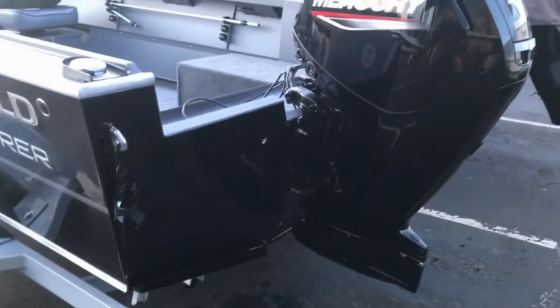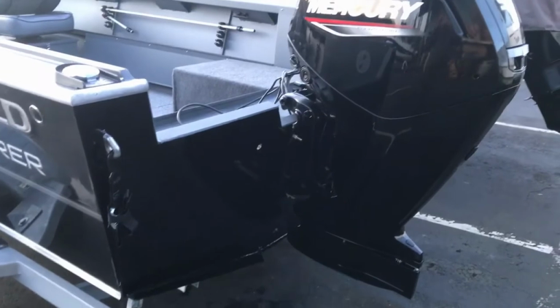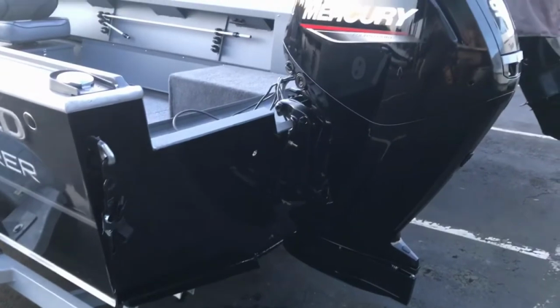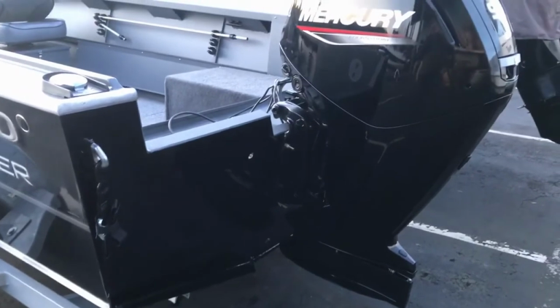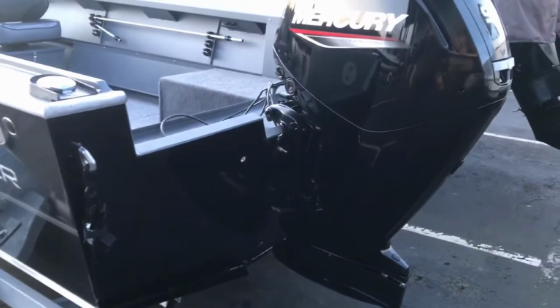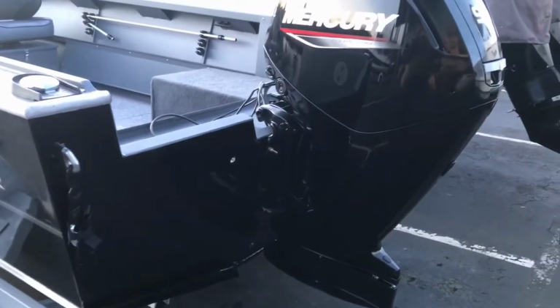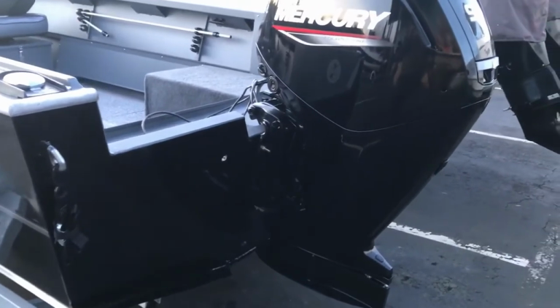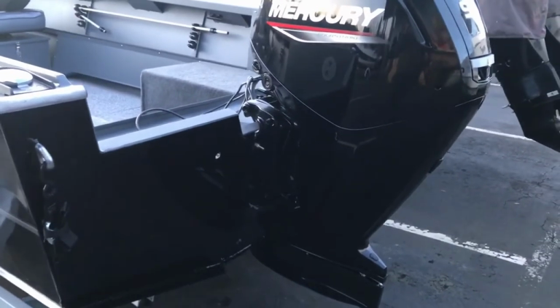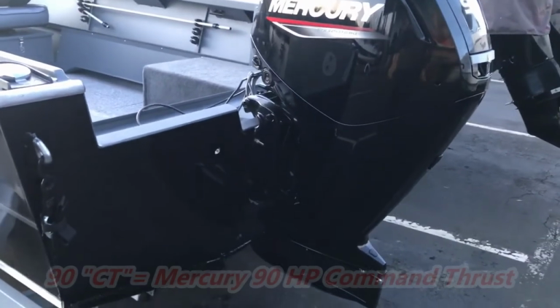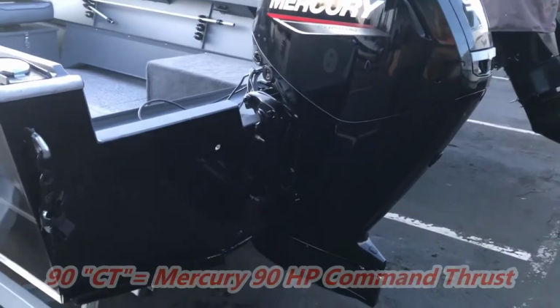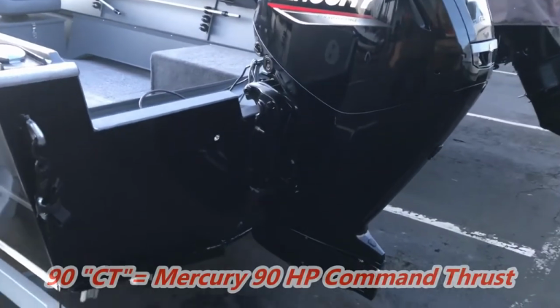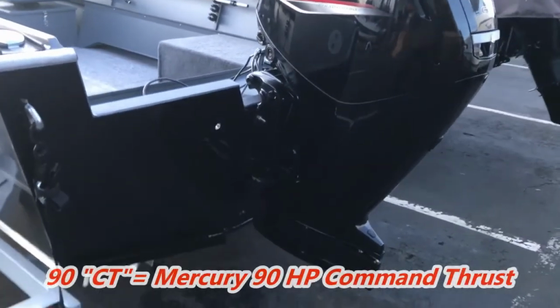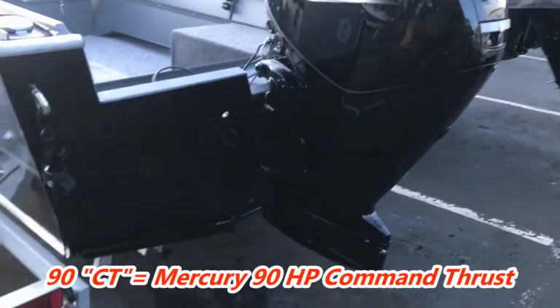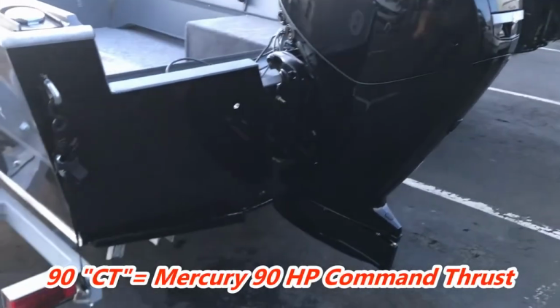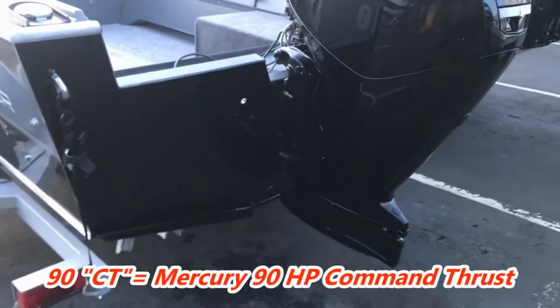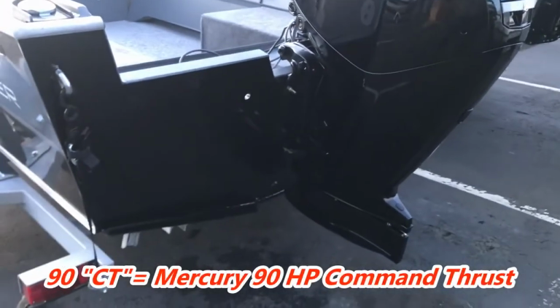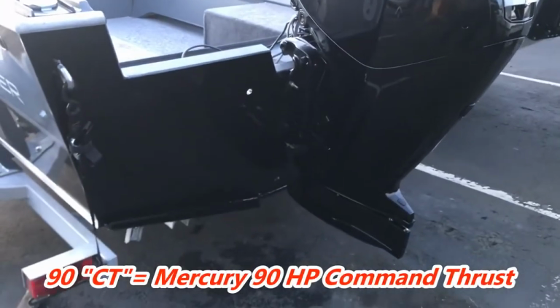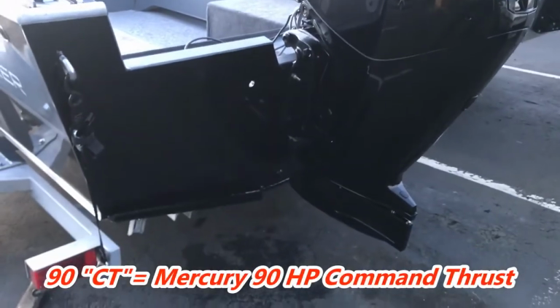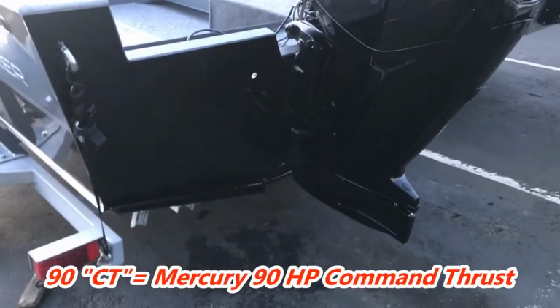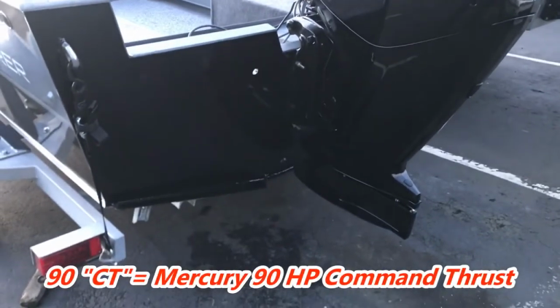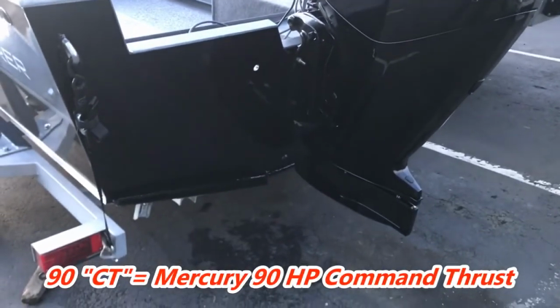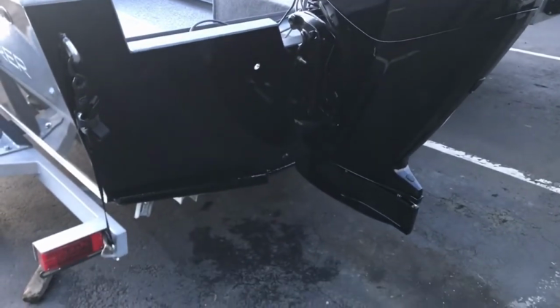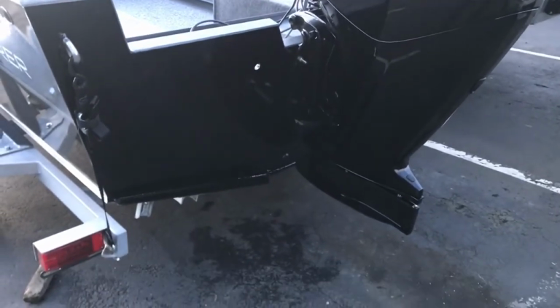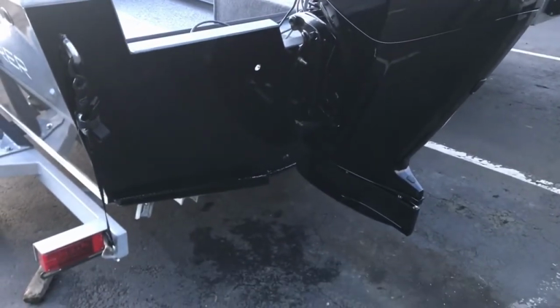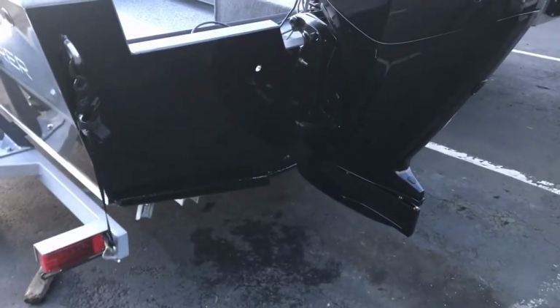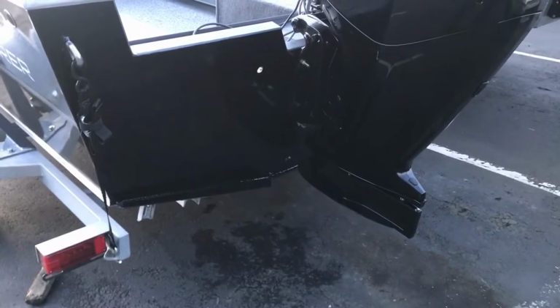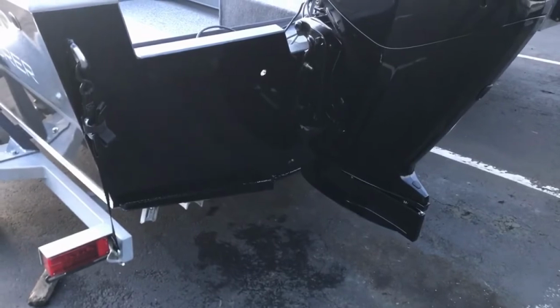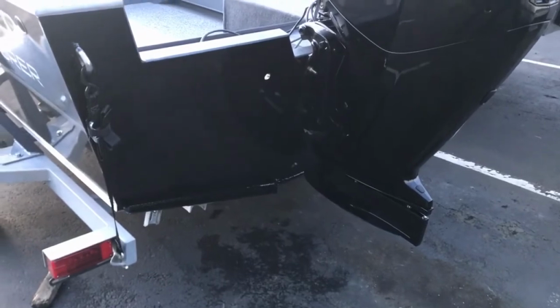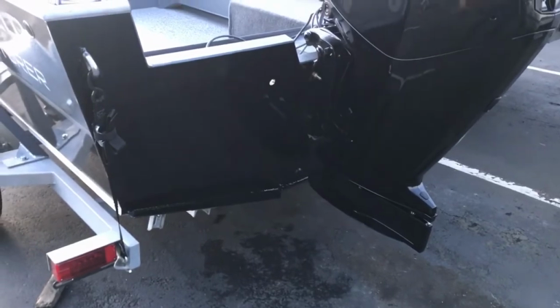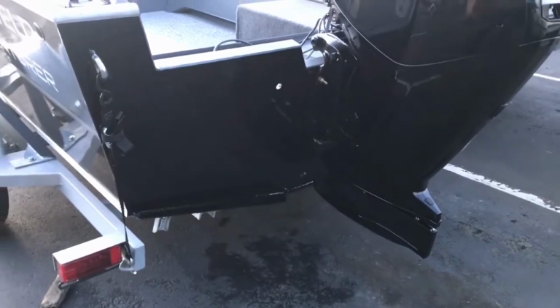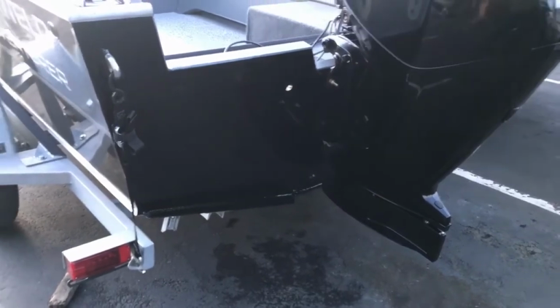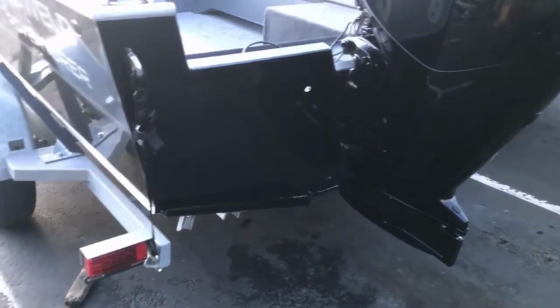Of course, right now this 90CT has no lower unit on it because it was just at our boat show where we launched it.